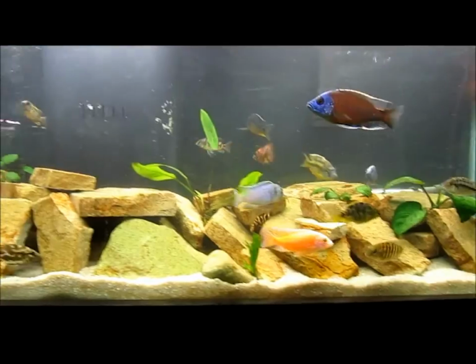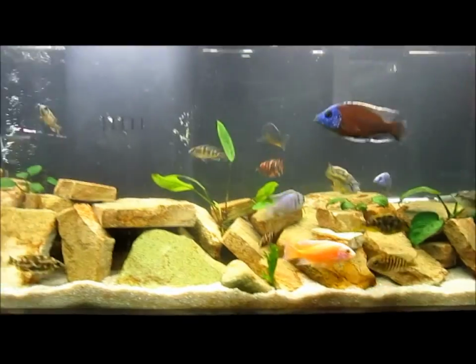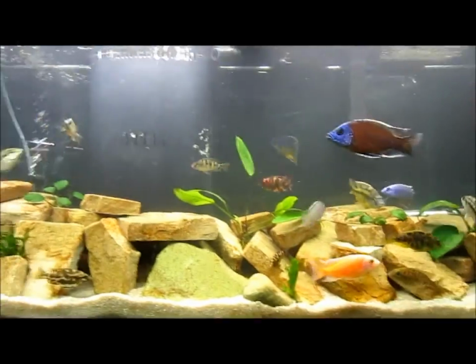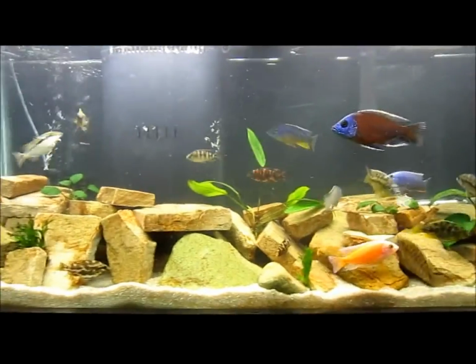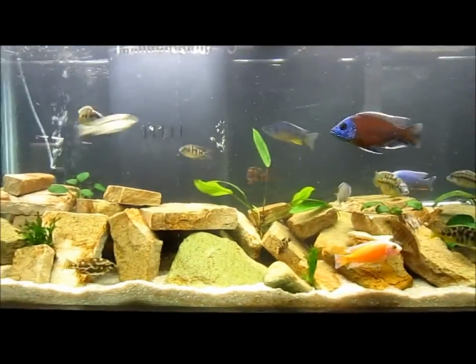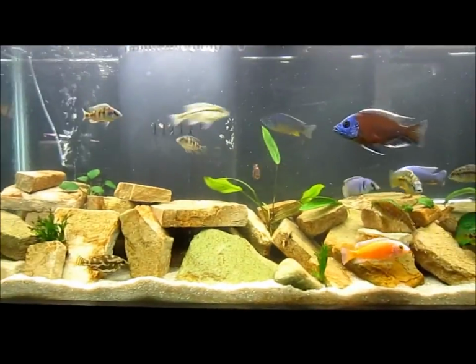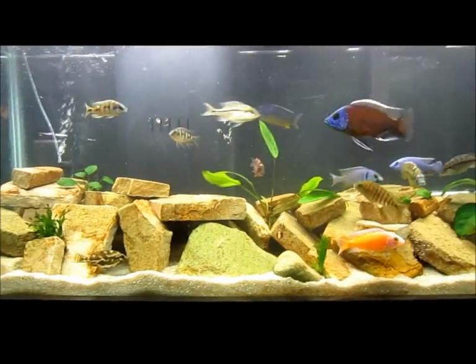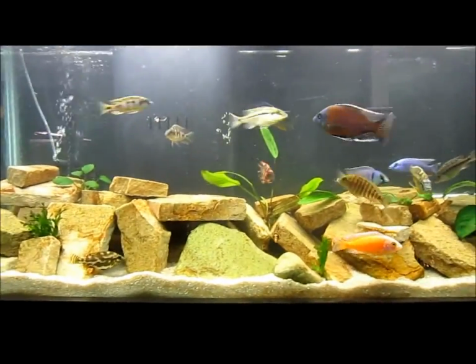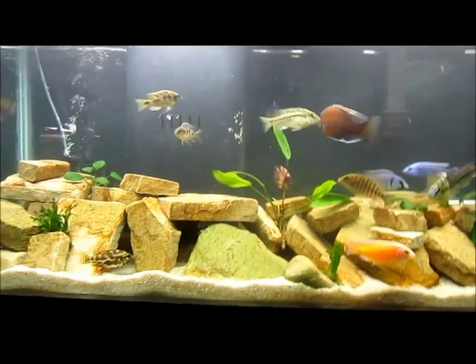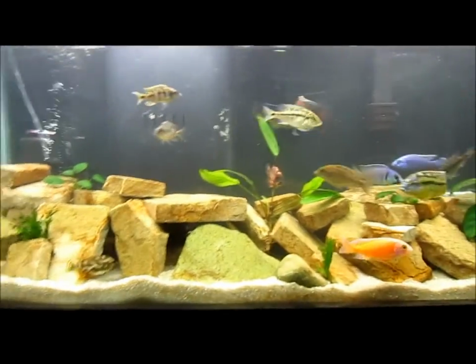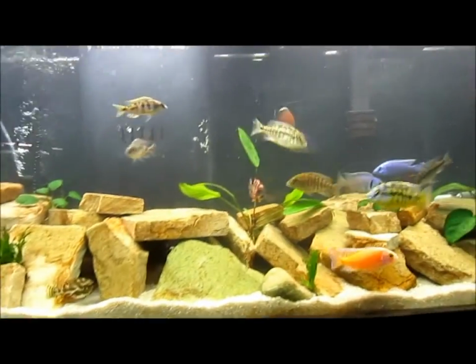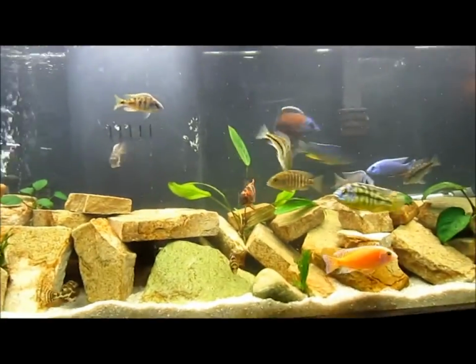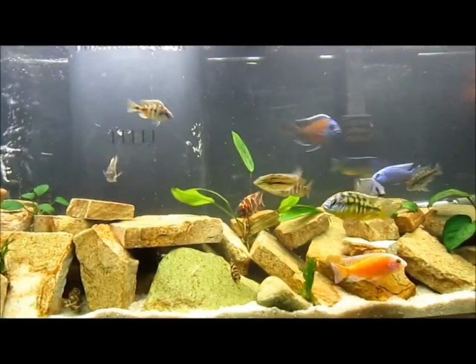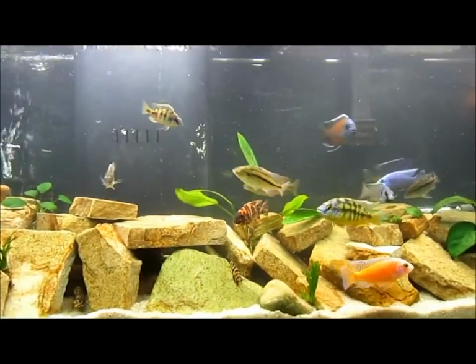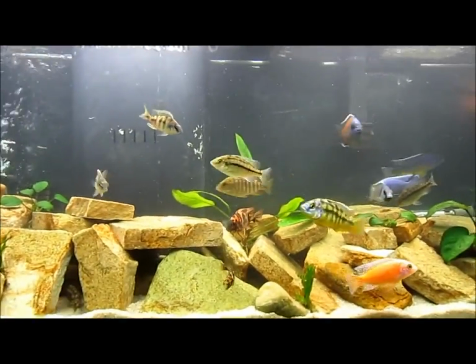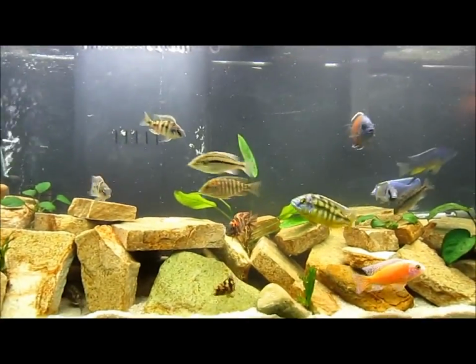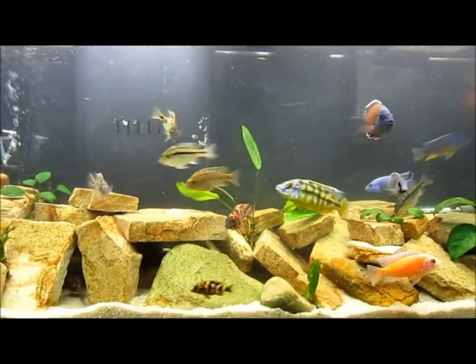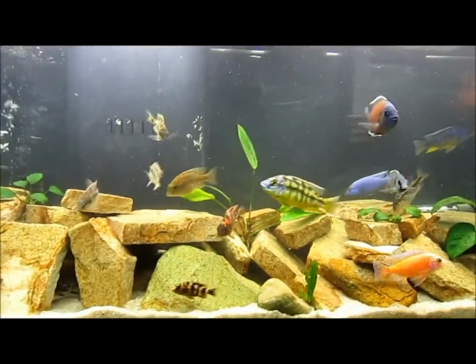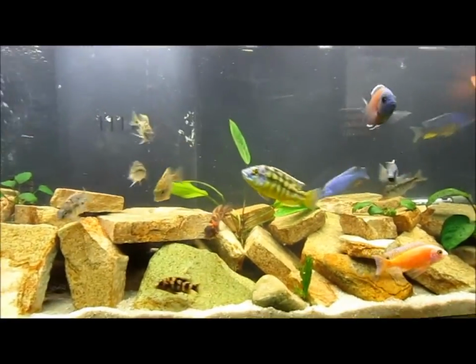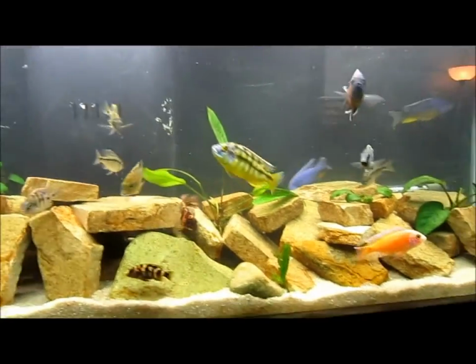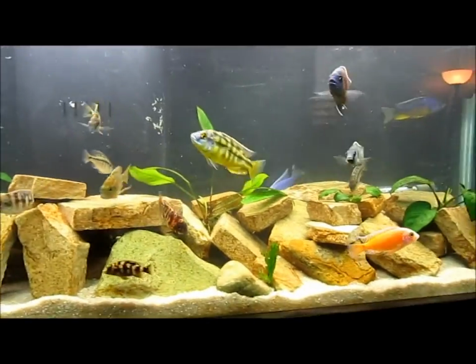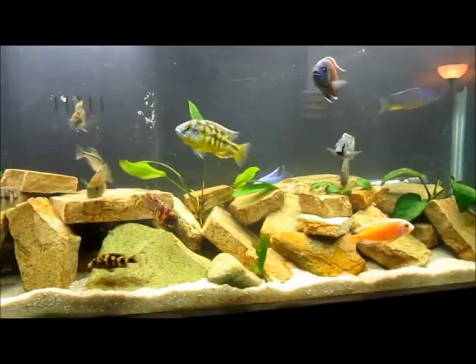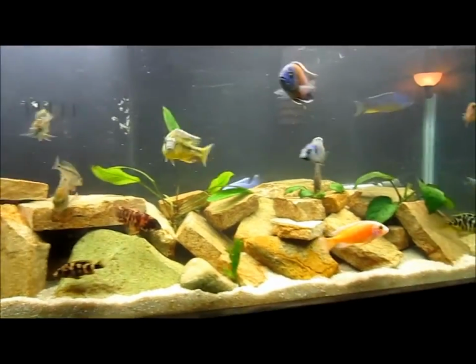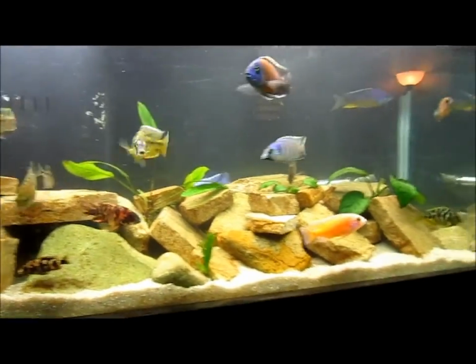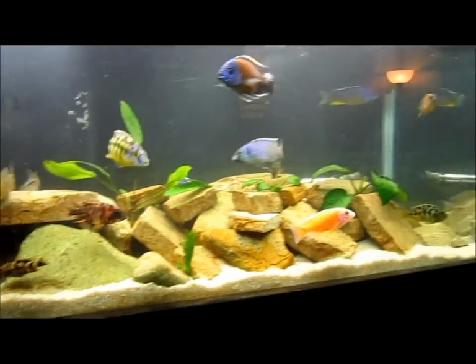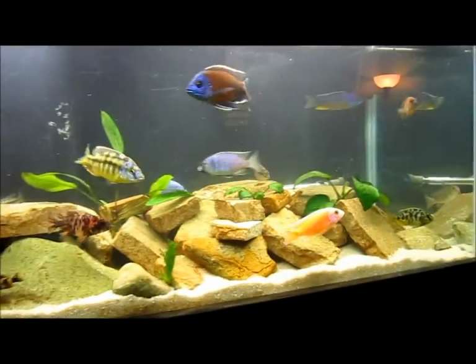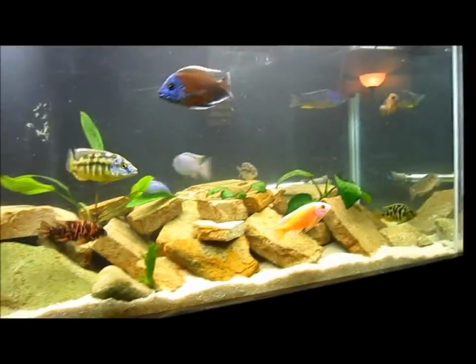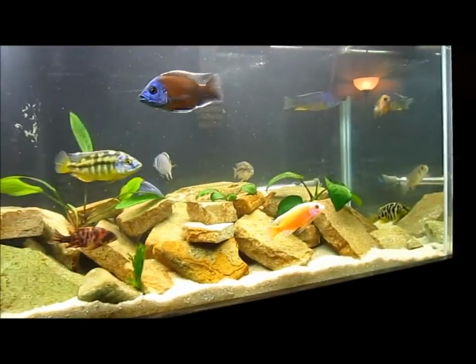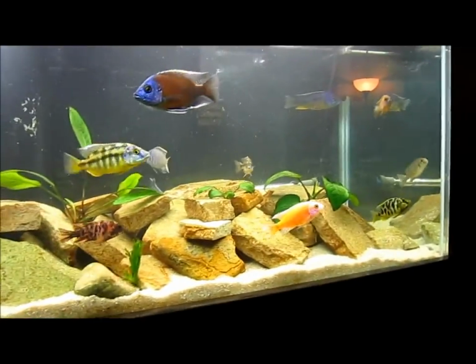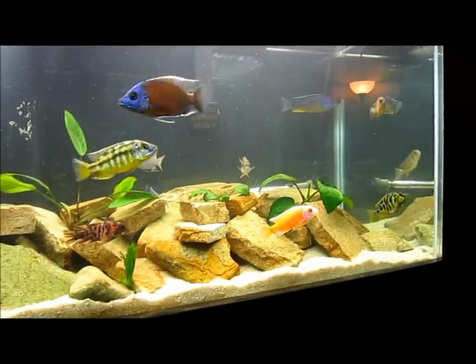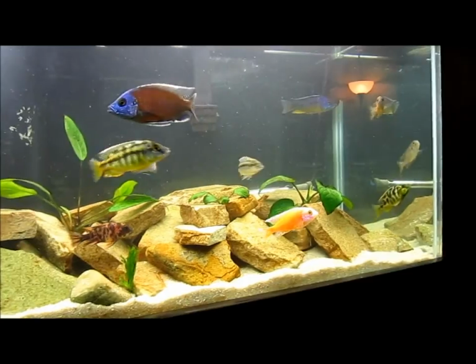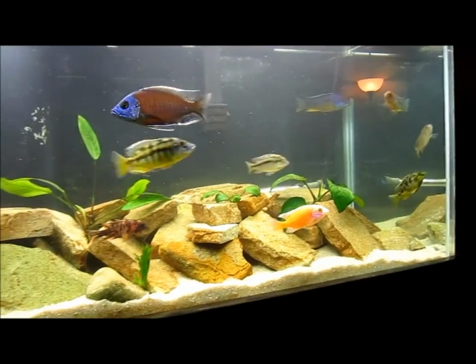It's gross right now — the water's got a bunch of junk in it, but it'll filter out shortly.